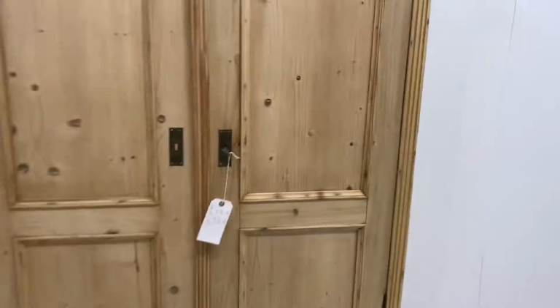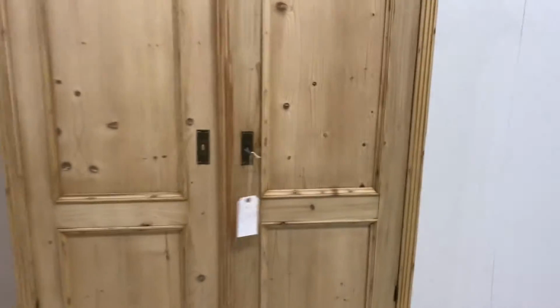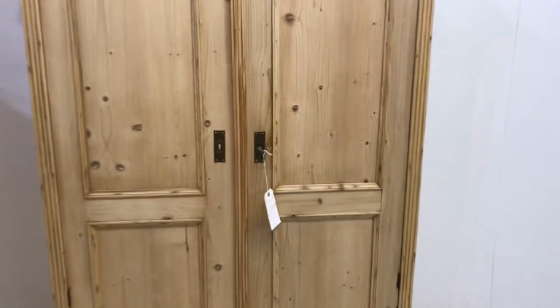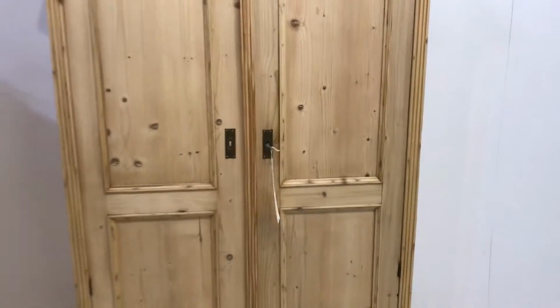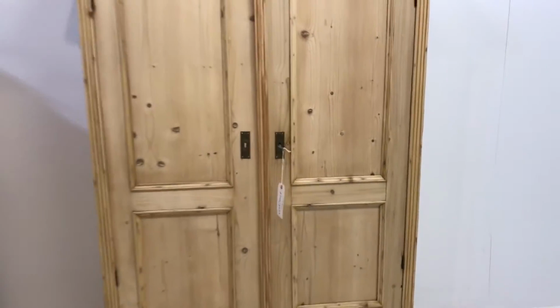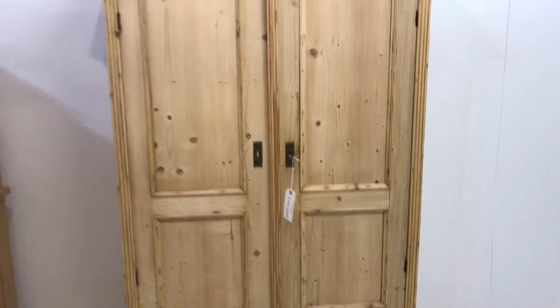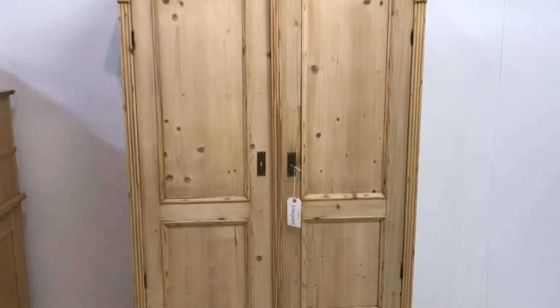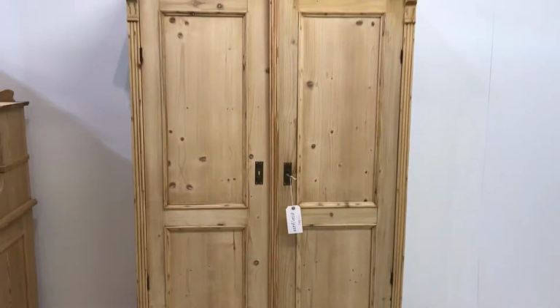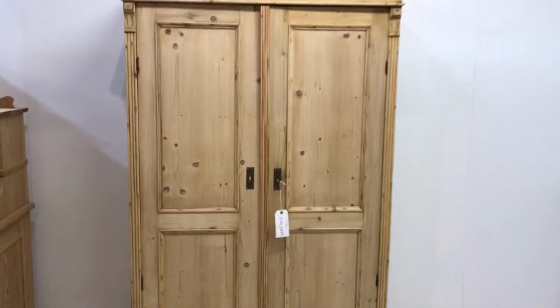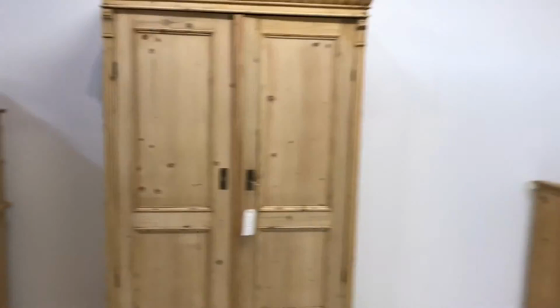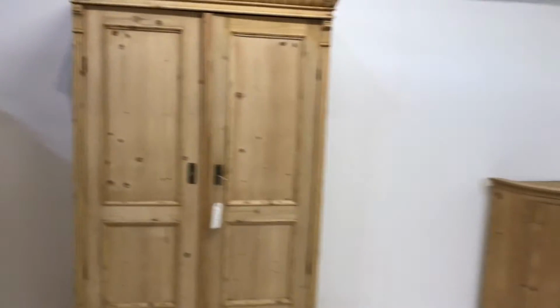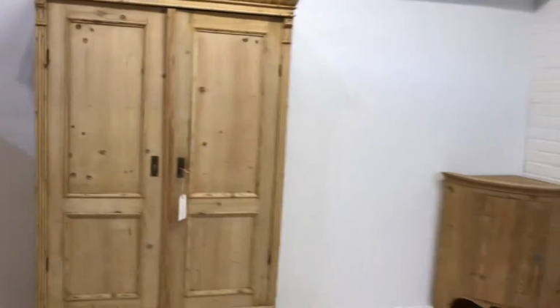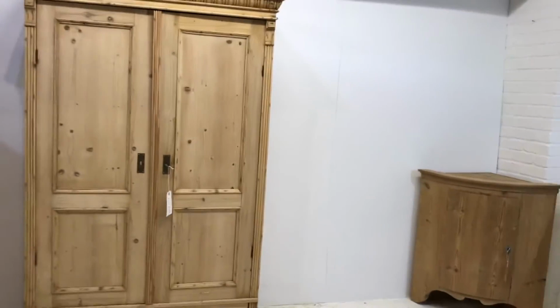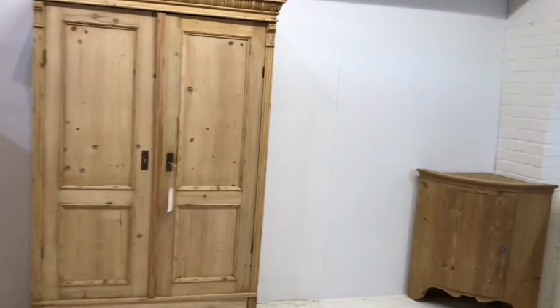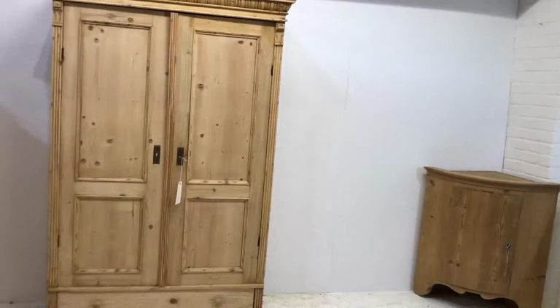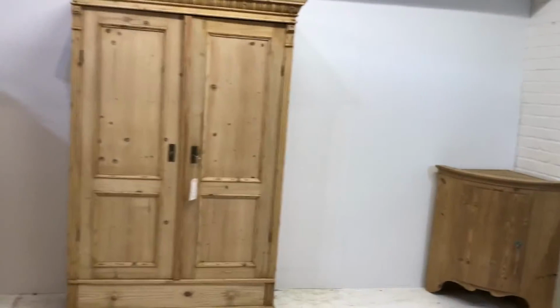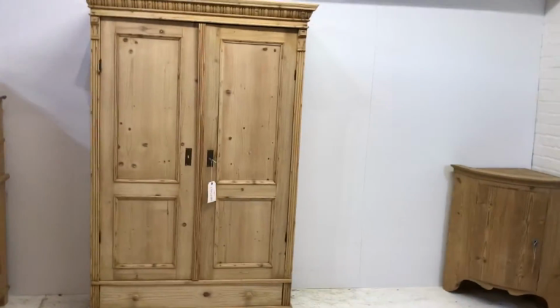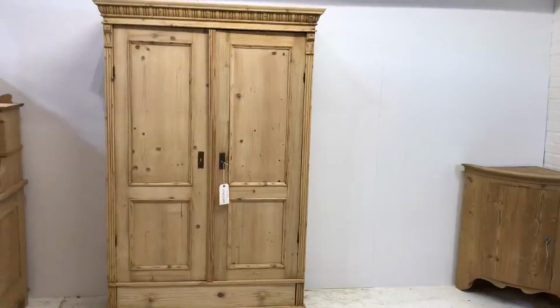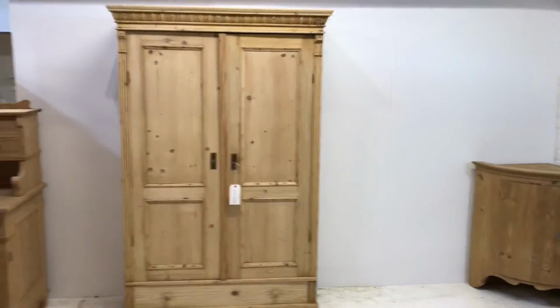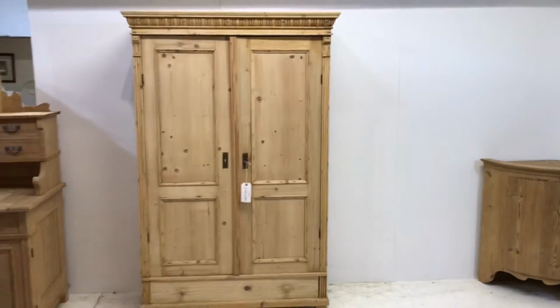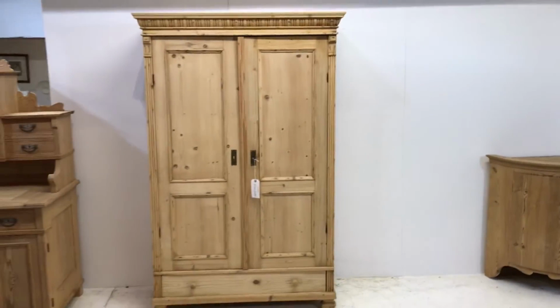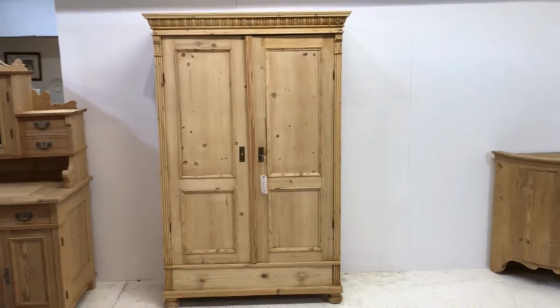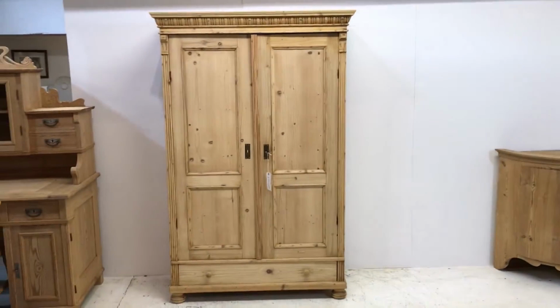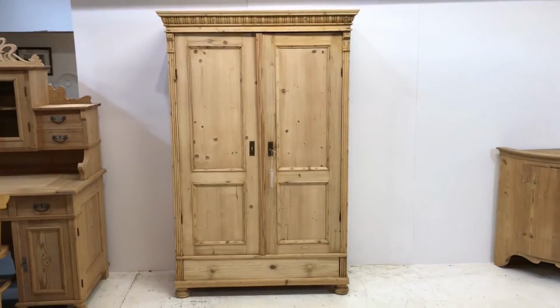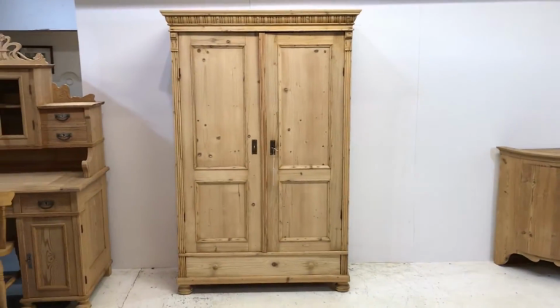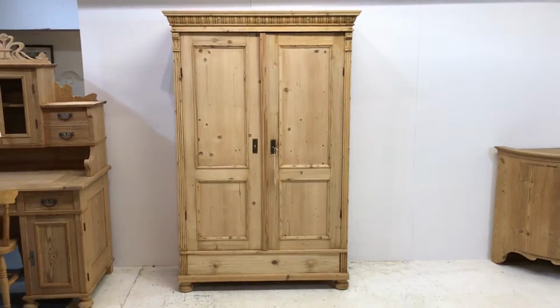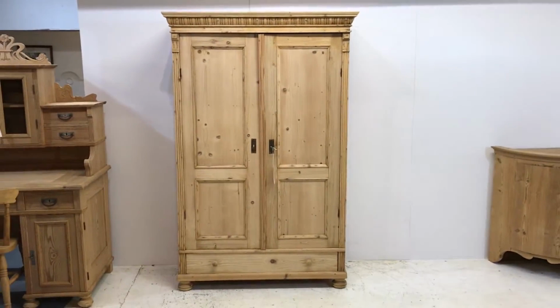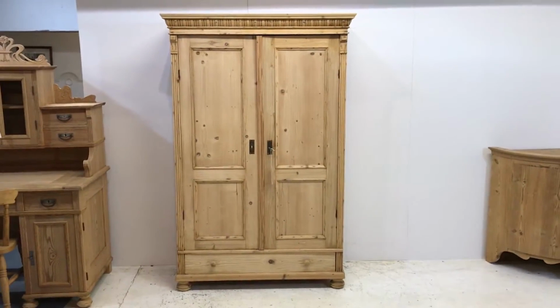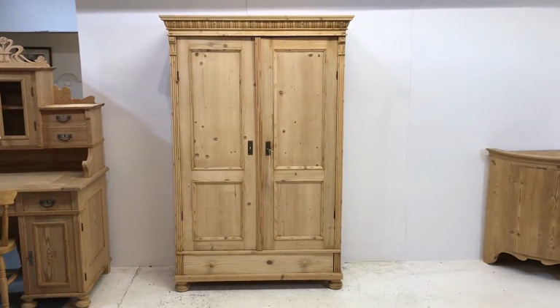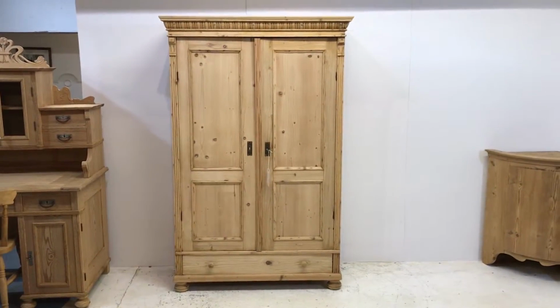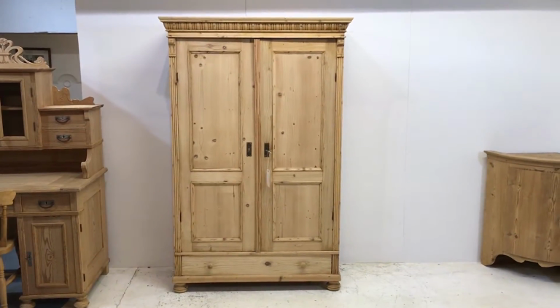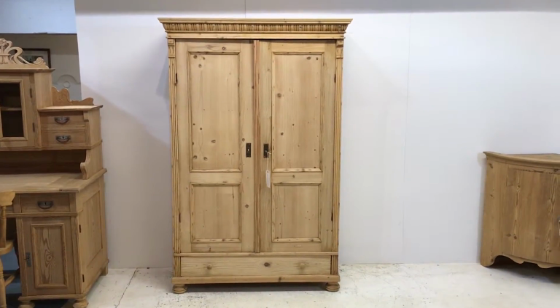As I say, it doesn't dismantle, so be very careful if it's going upstairs. If you're unsure, just give me a call.